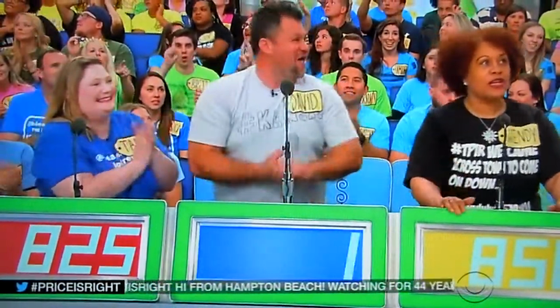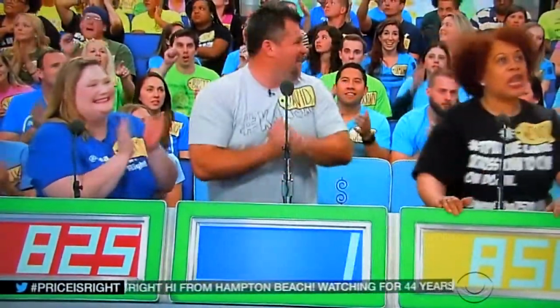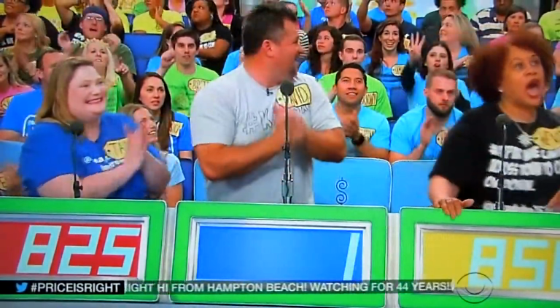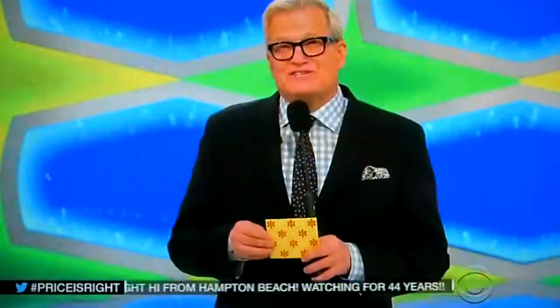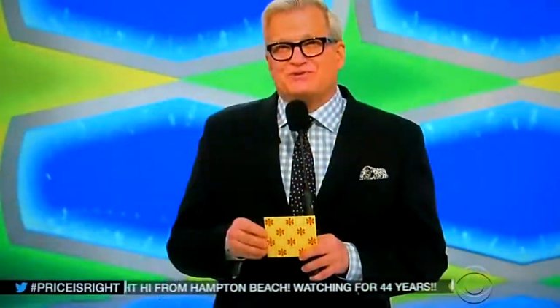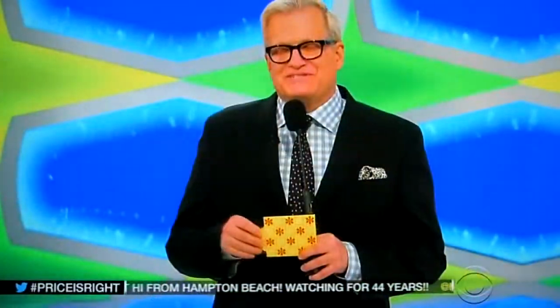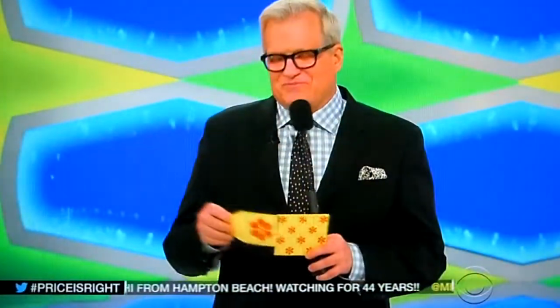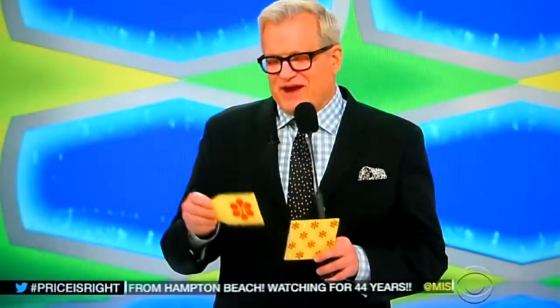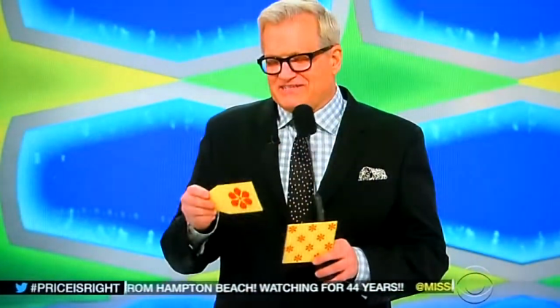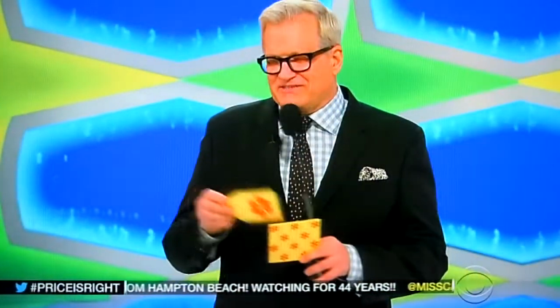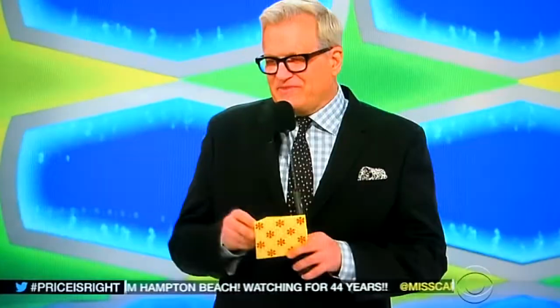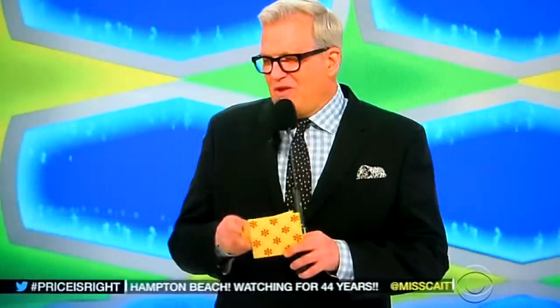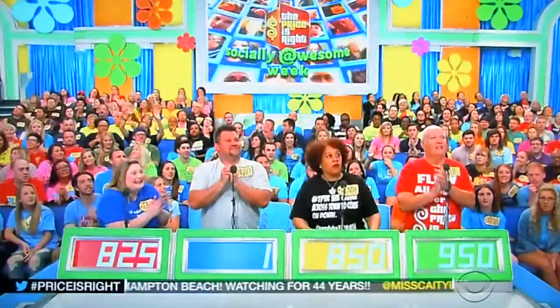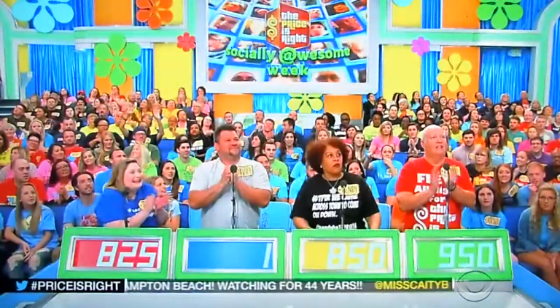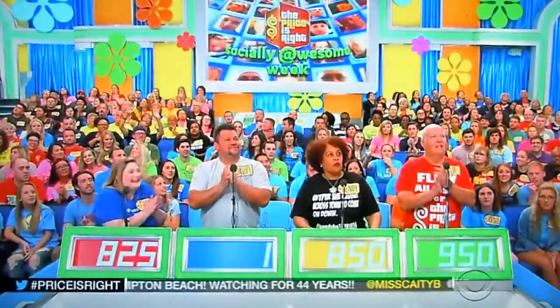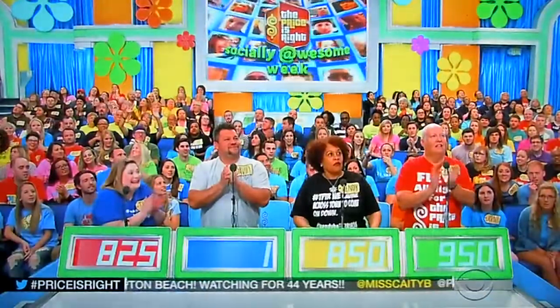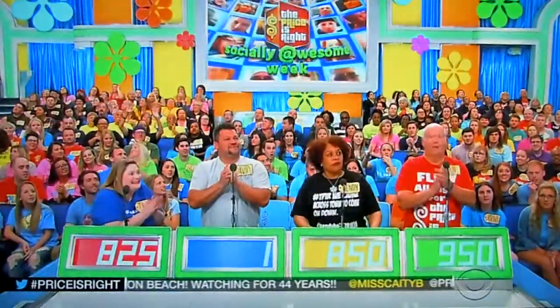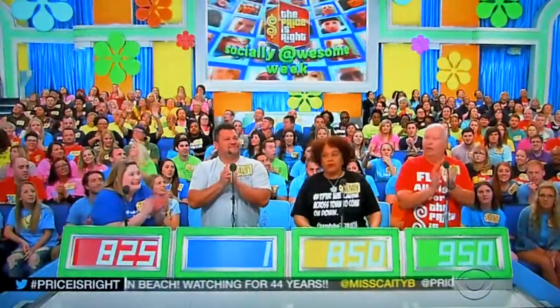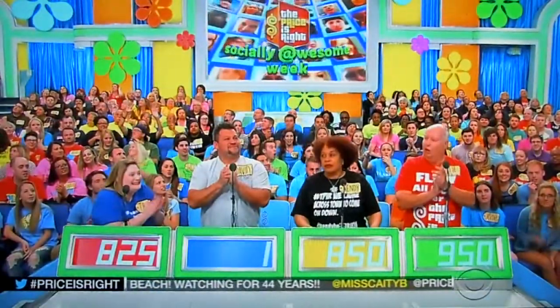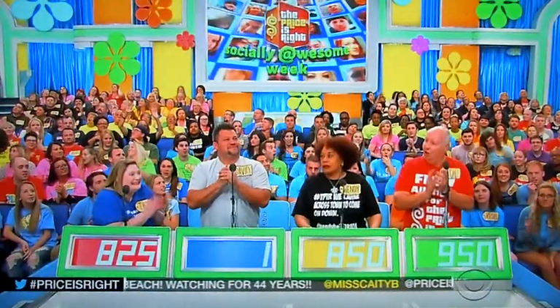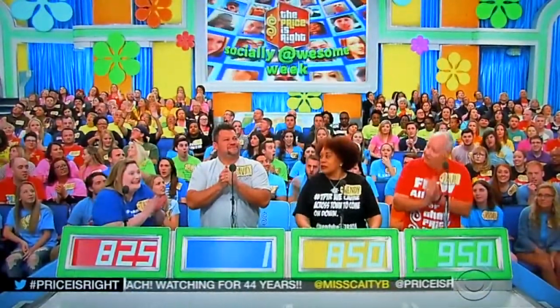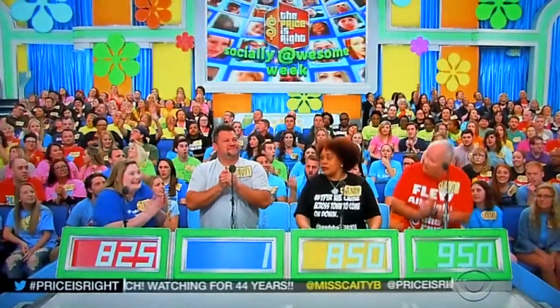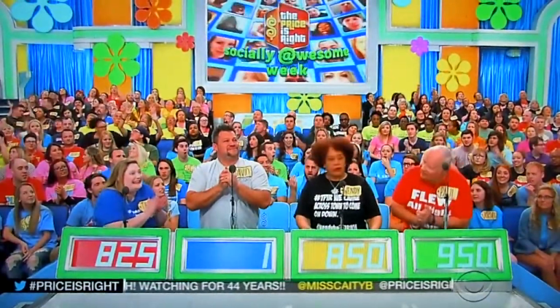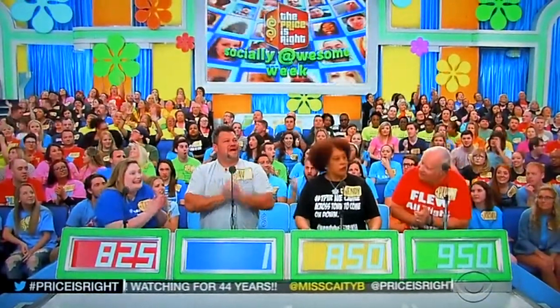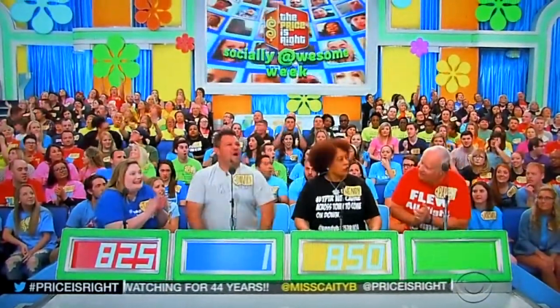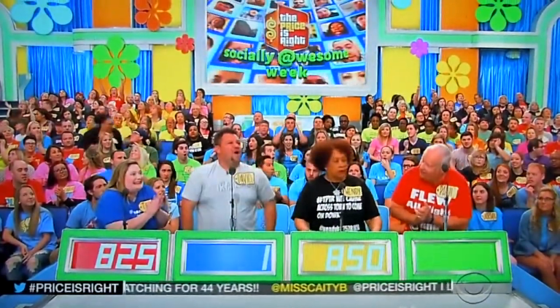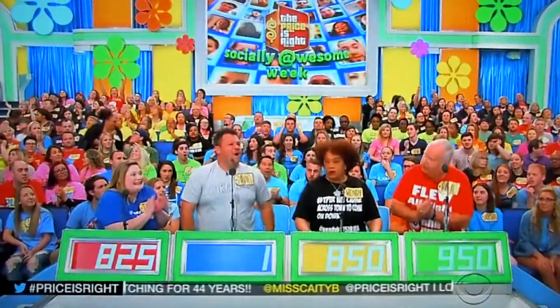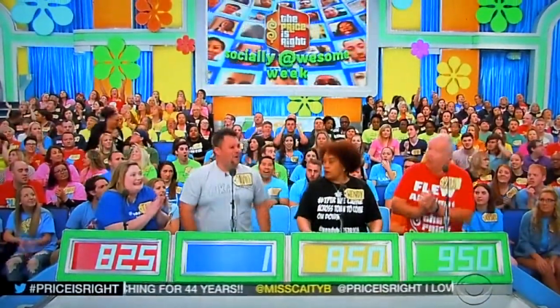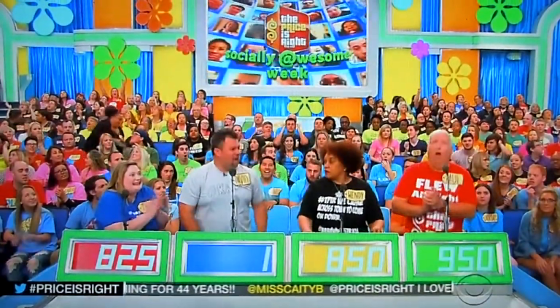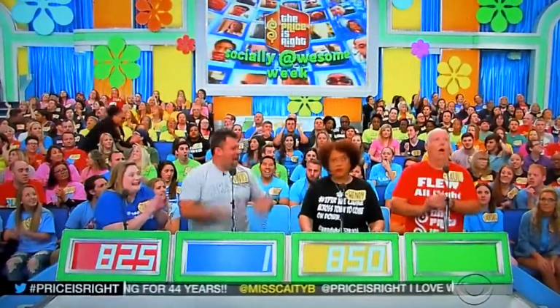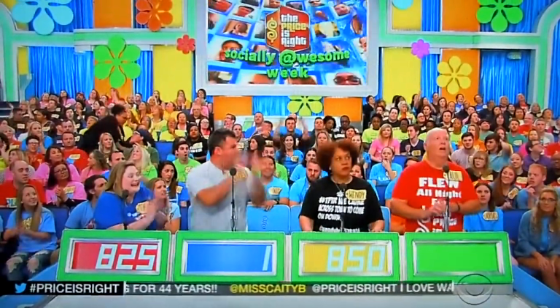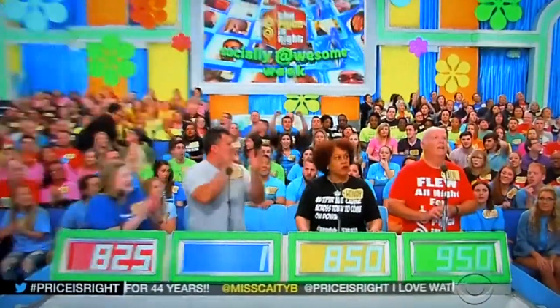Actual retail price: $1,260. That would be you, Paul.